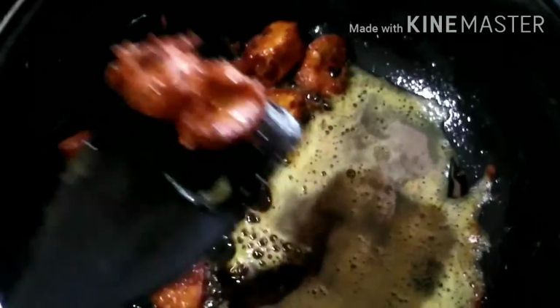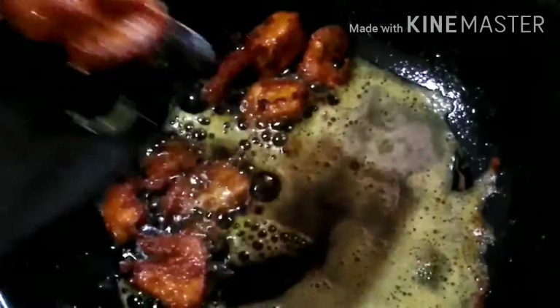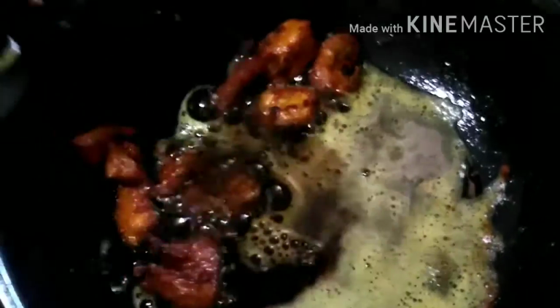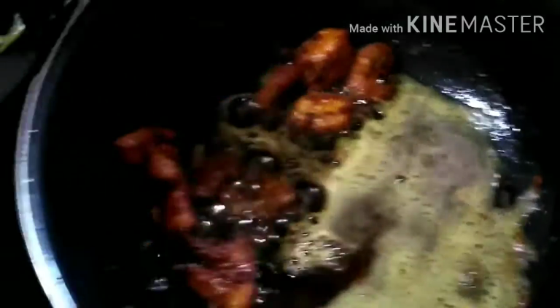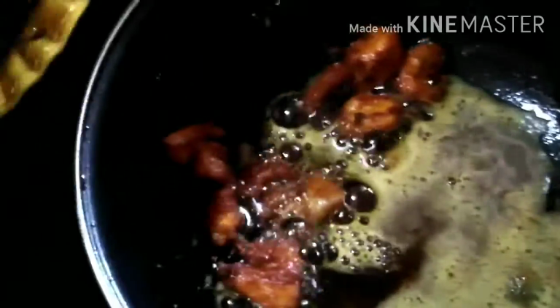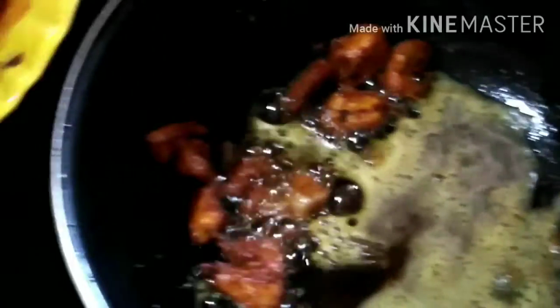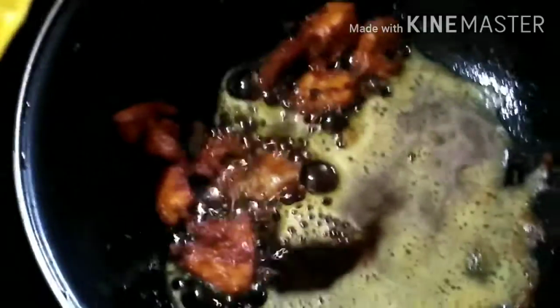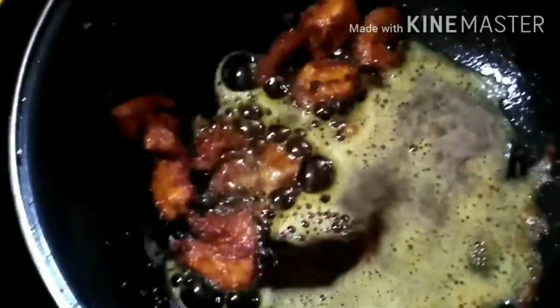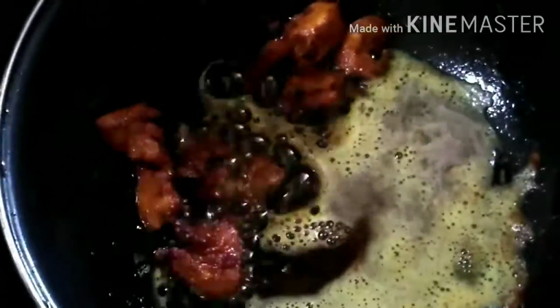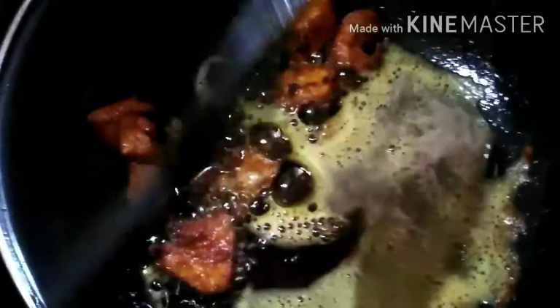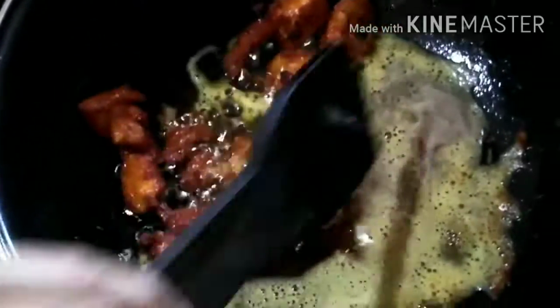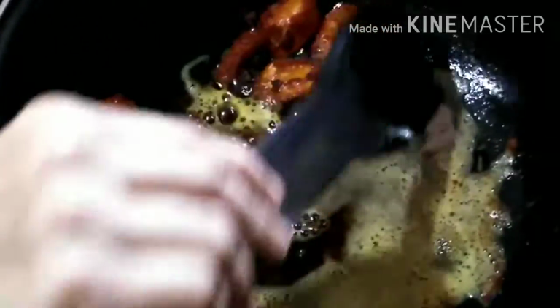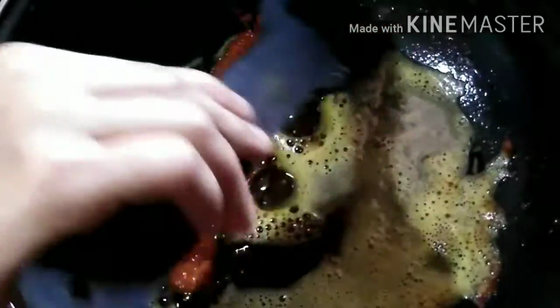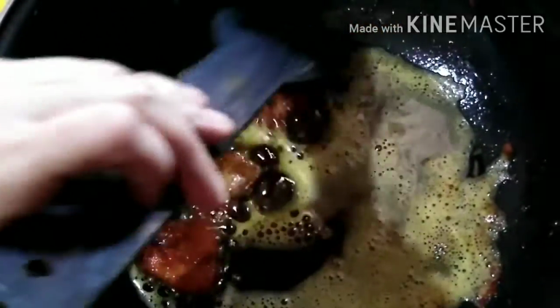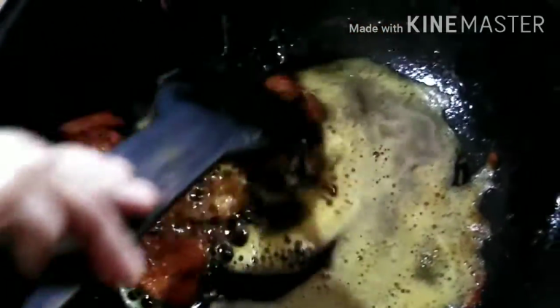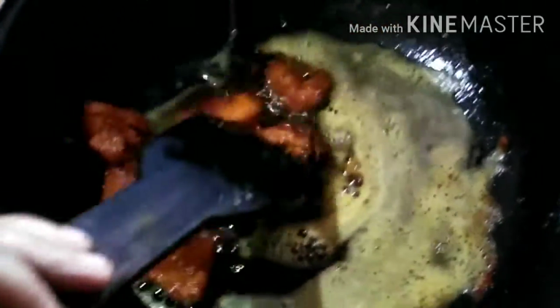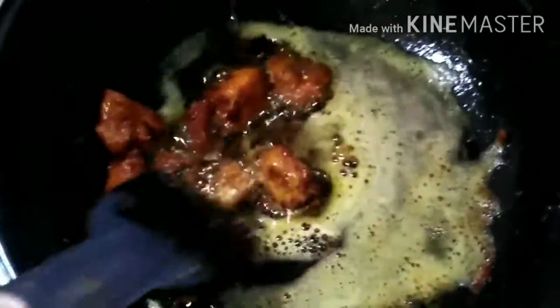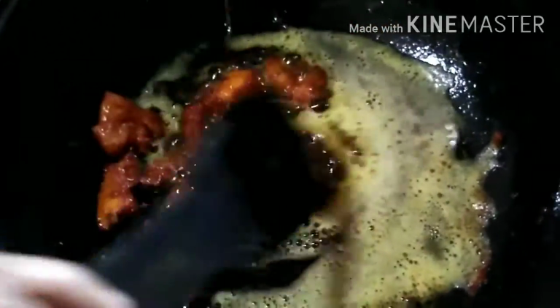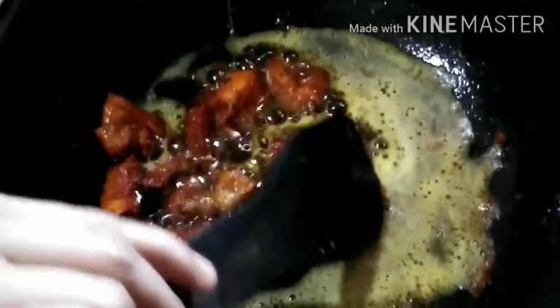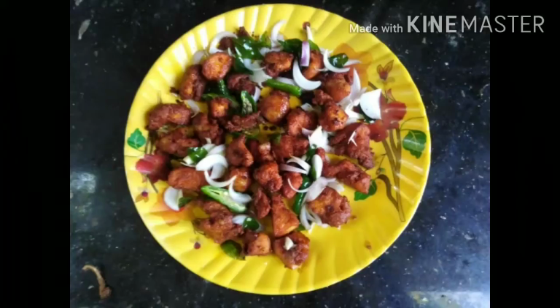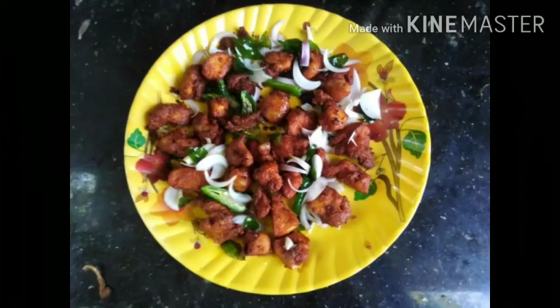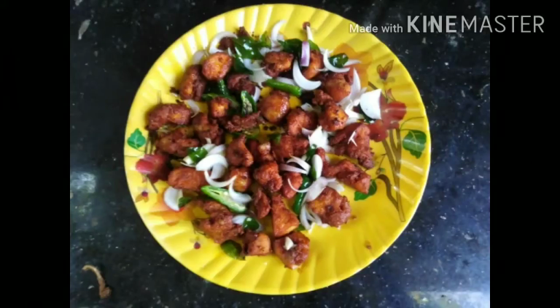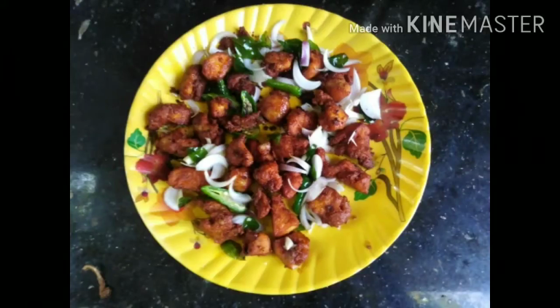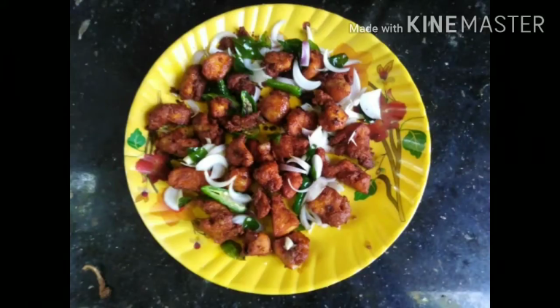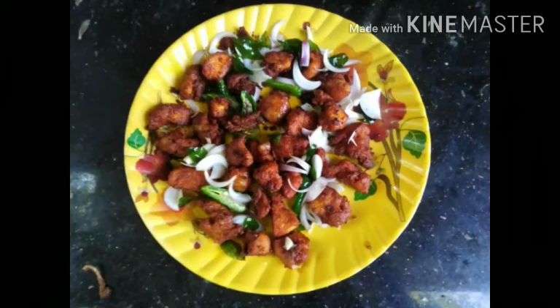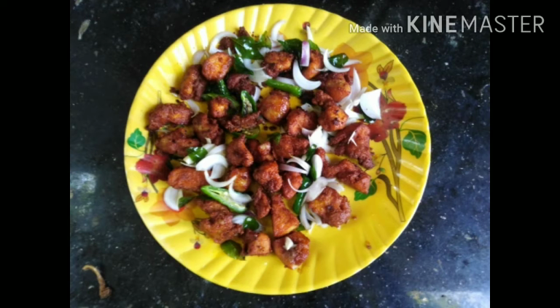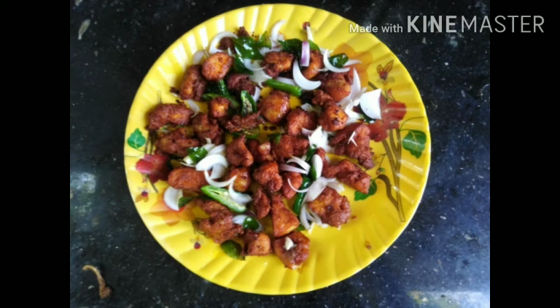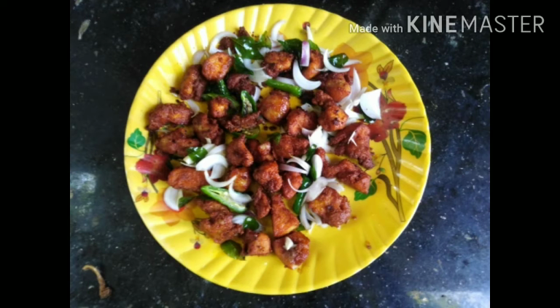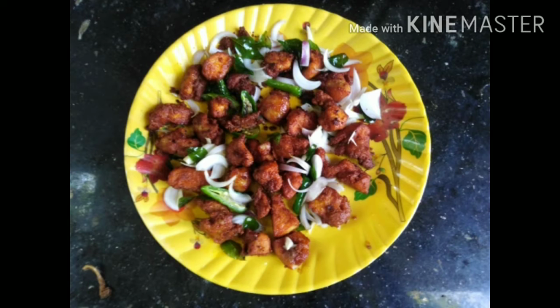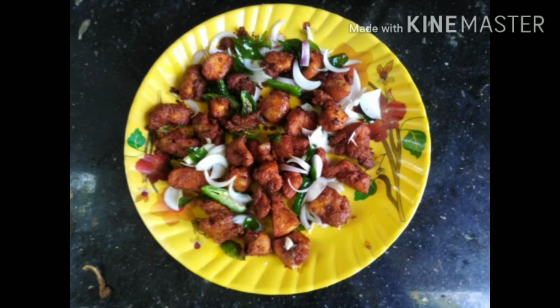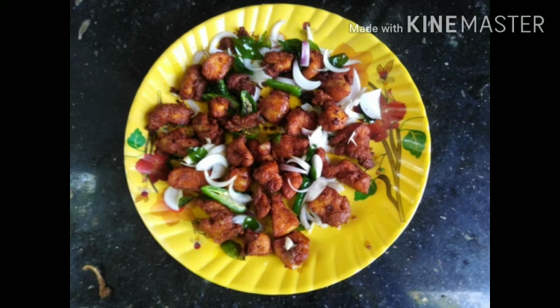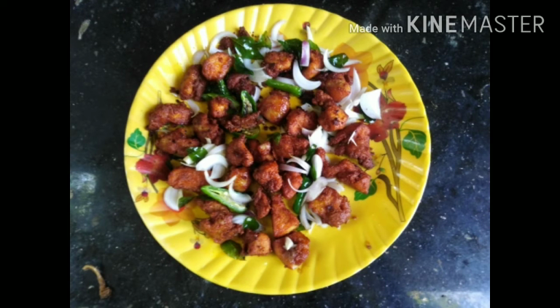The piece is ready for a plate. The chicken pie is ready.